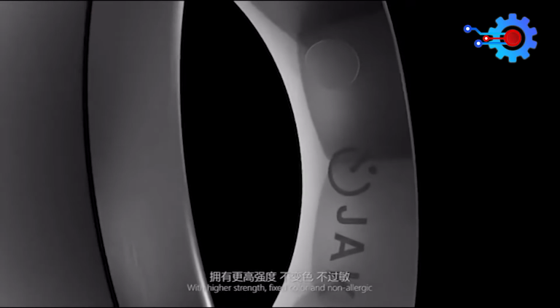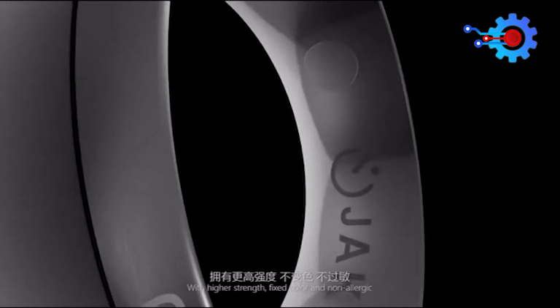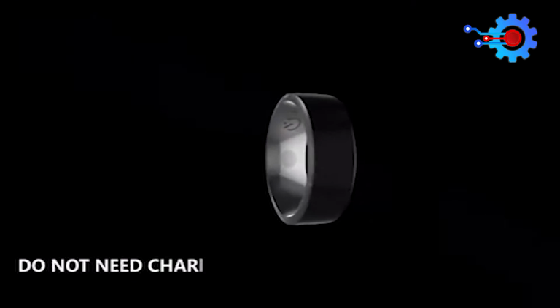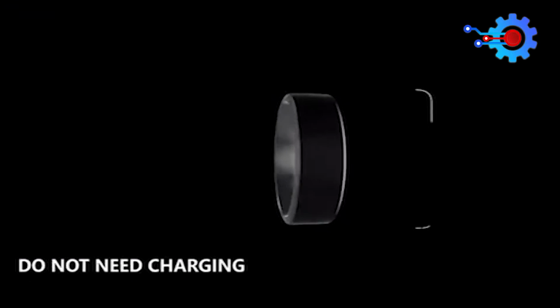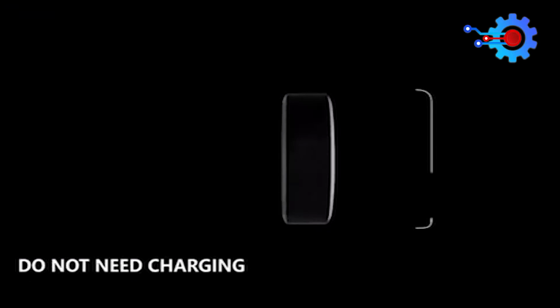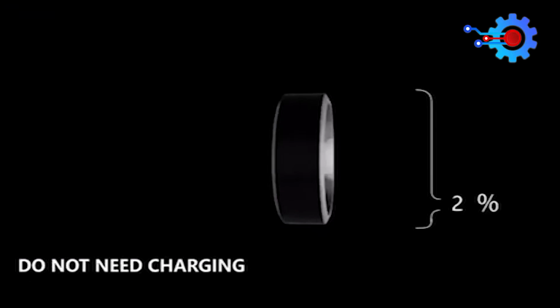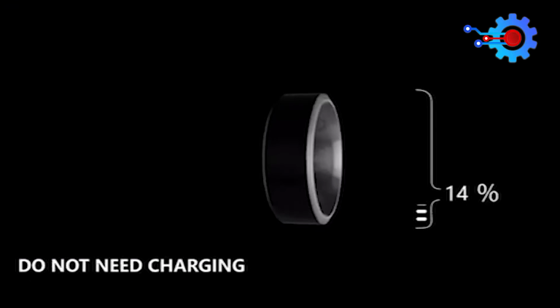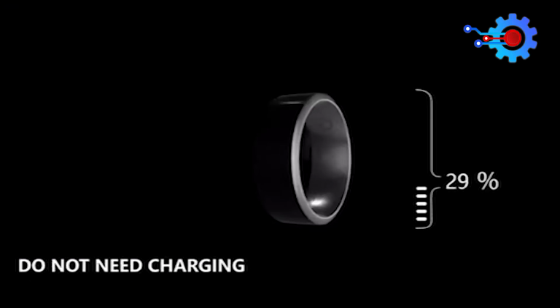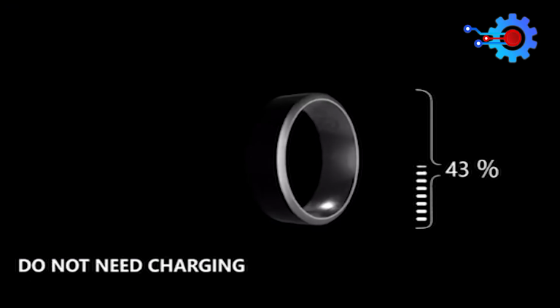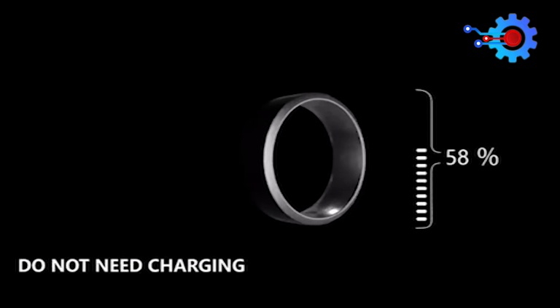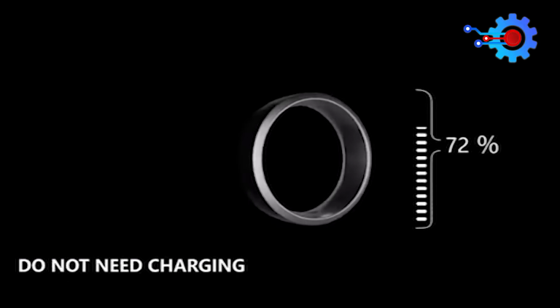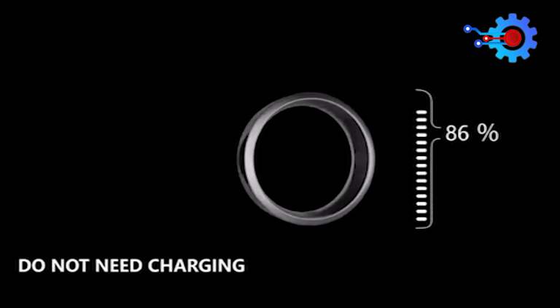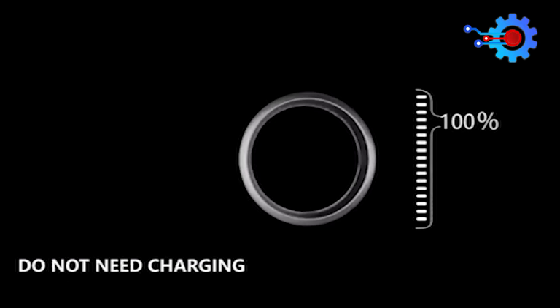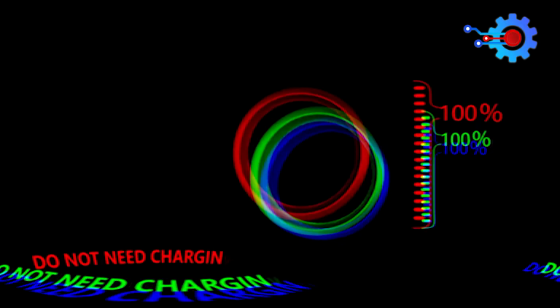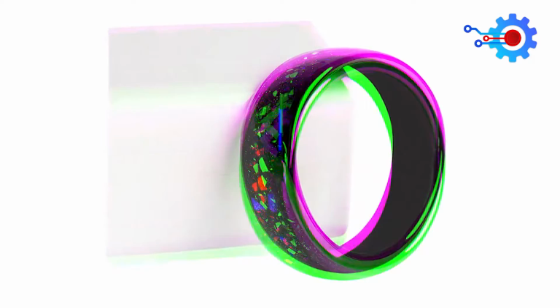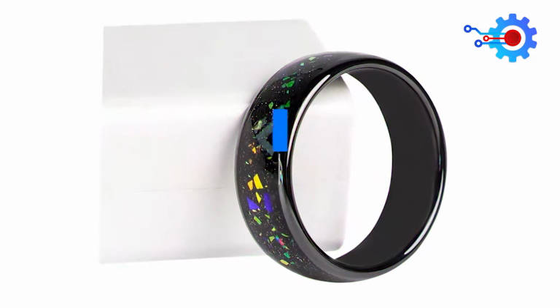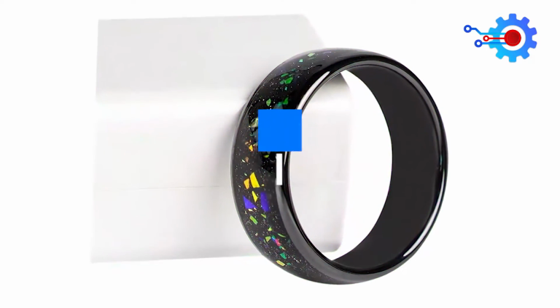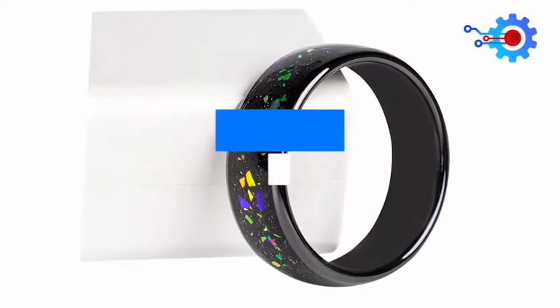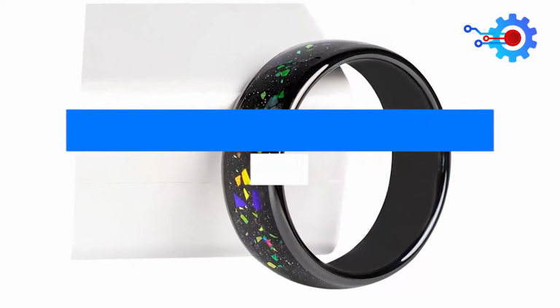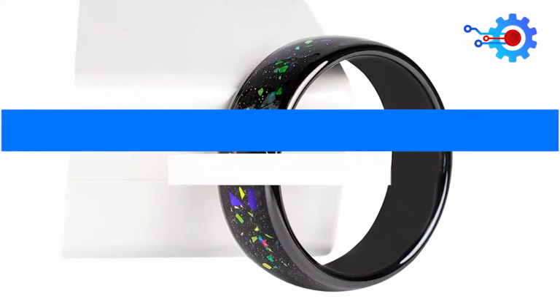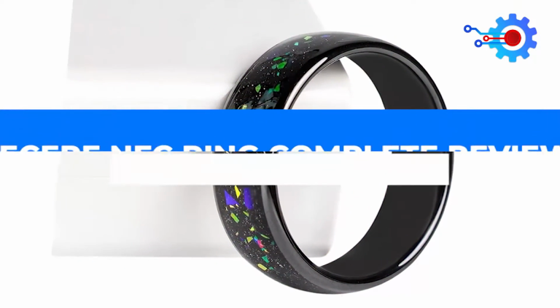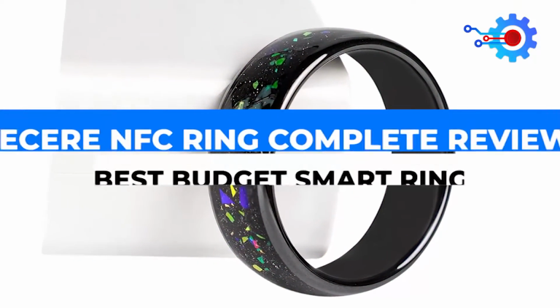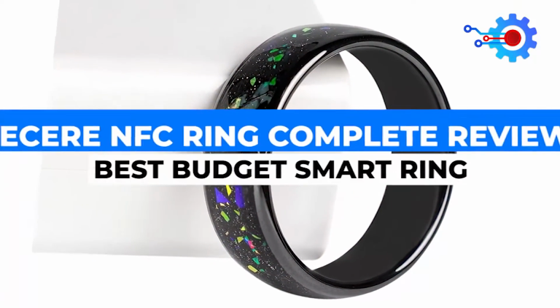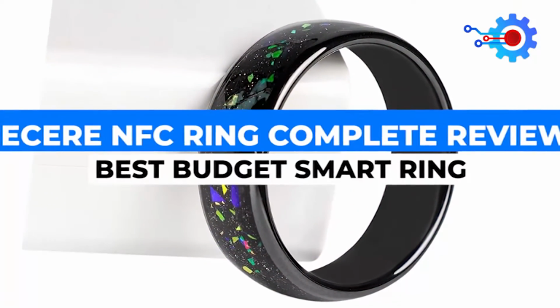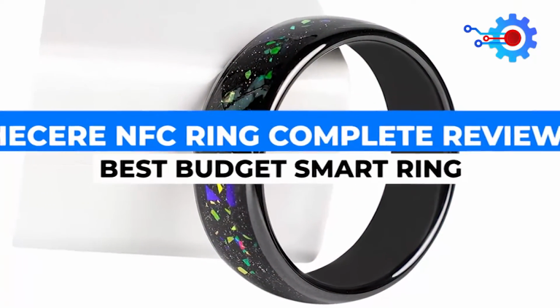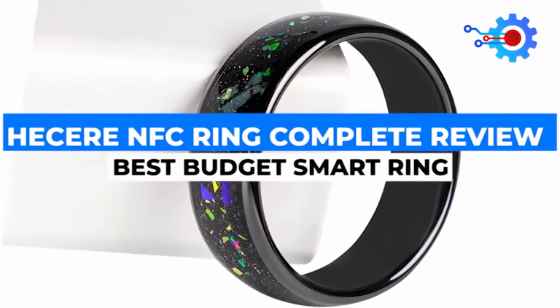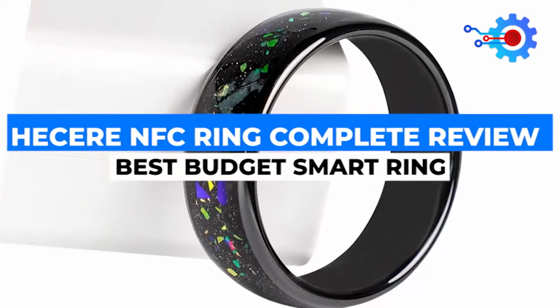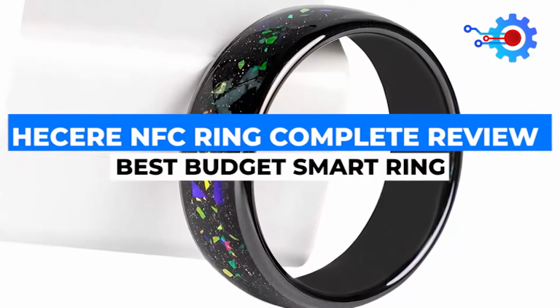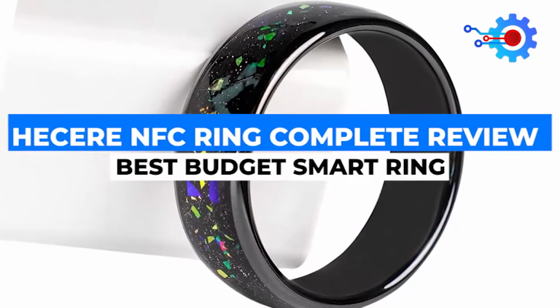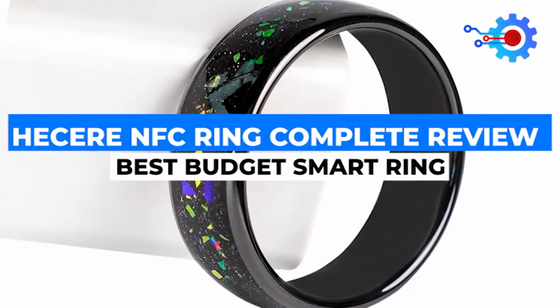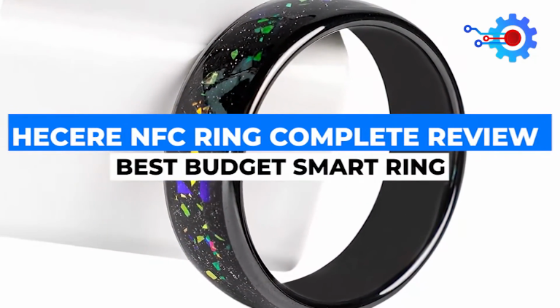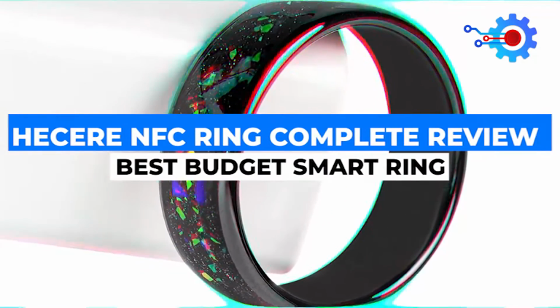It can withstand rain and snow and never needs recharging. Stay tuned as we go through this Hasir NFC Ring Complete Review.